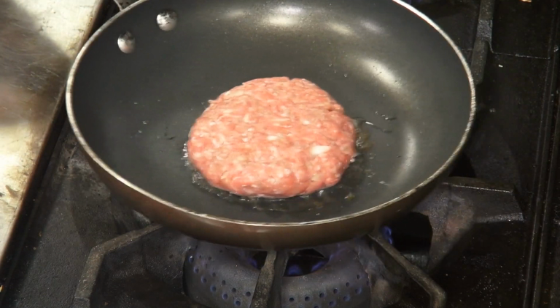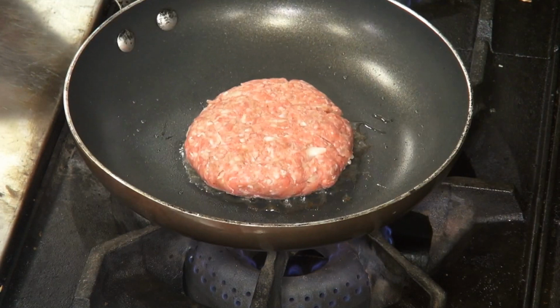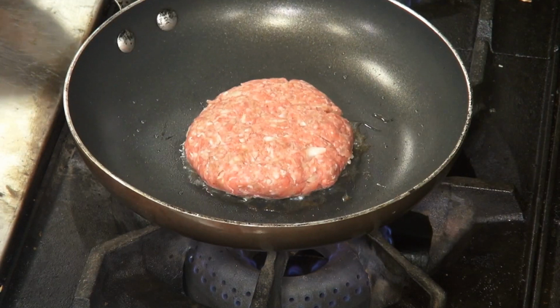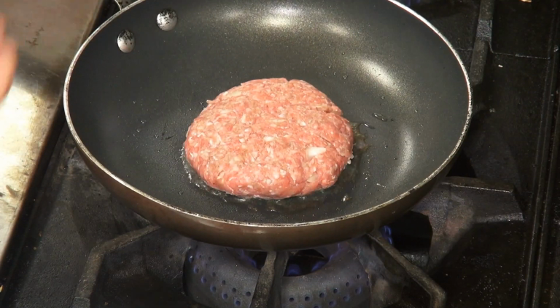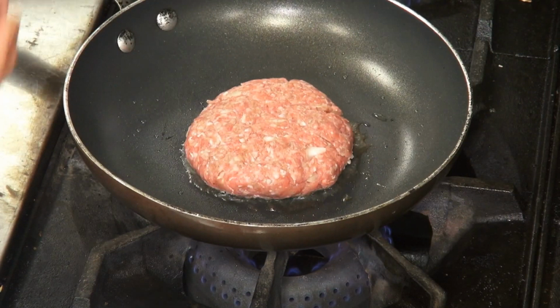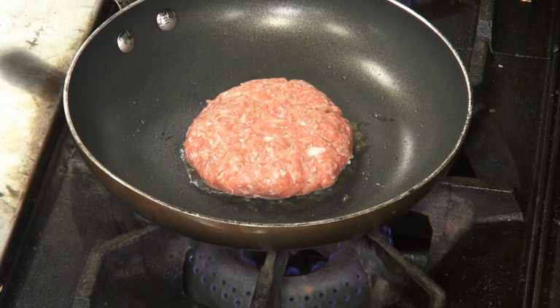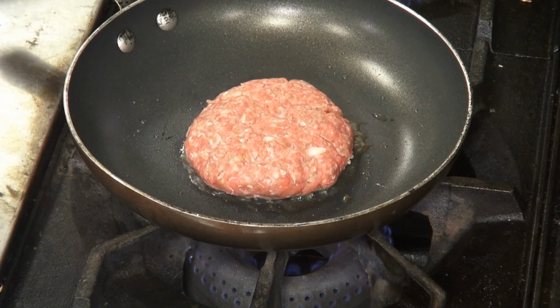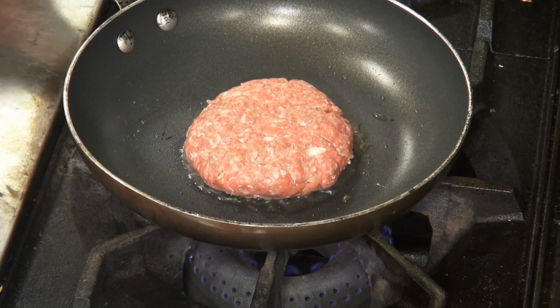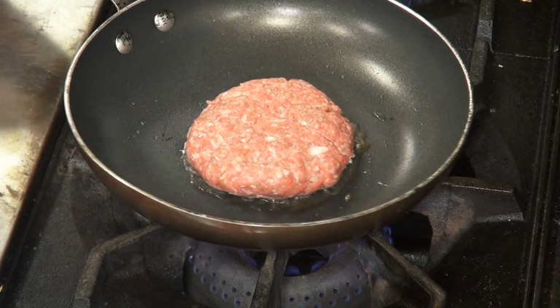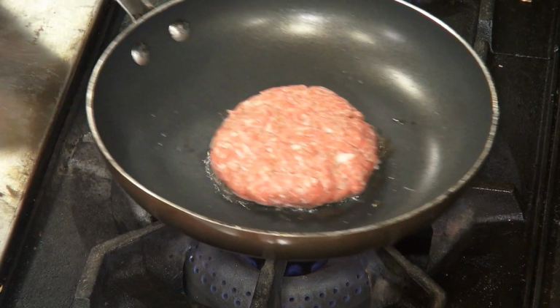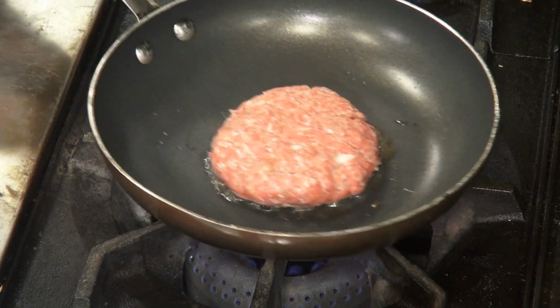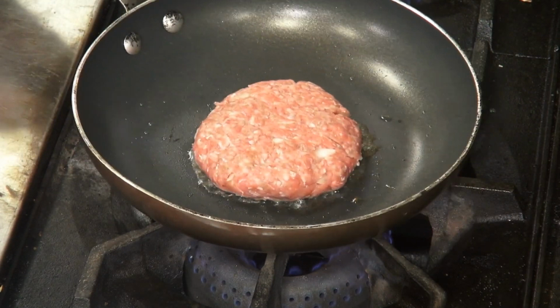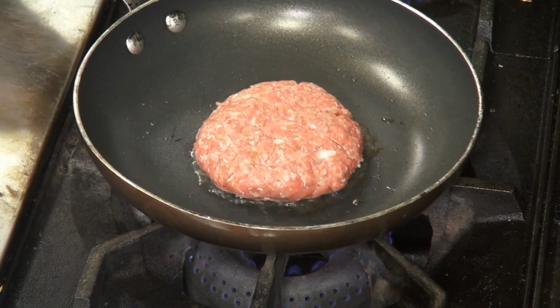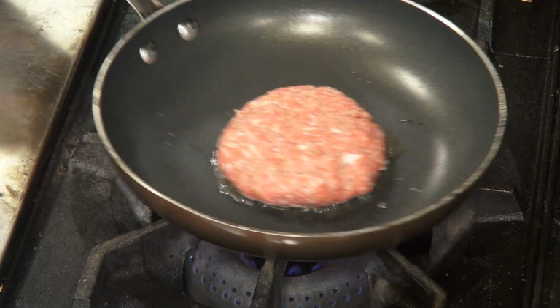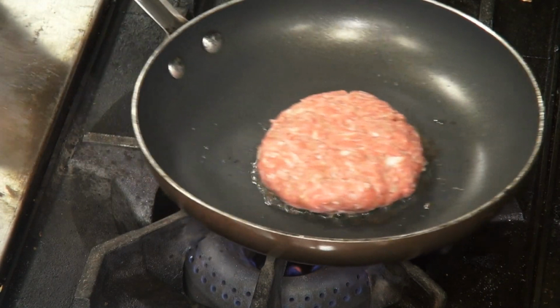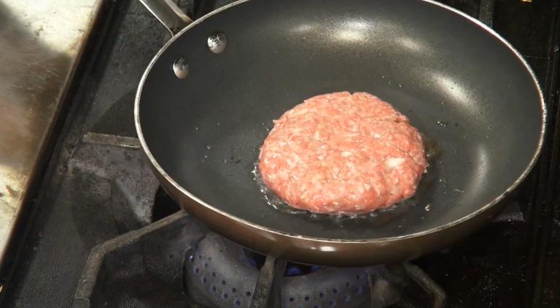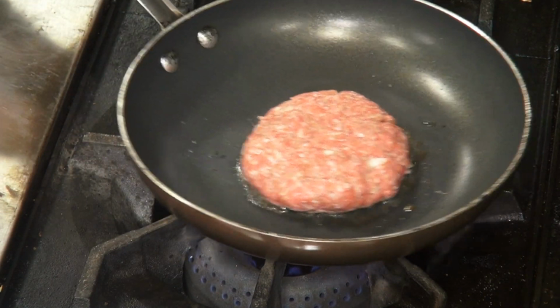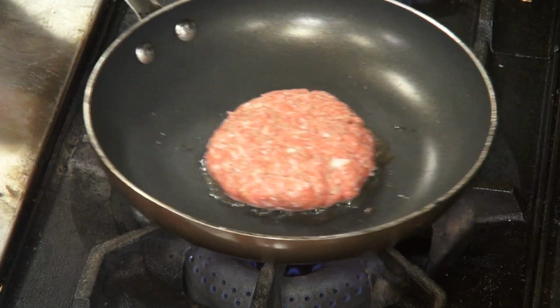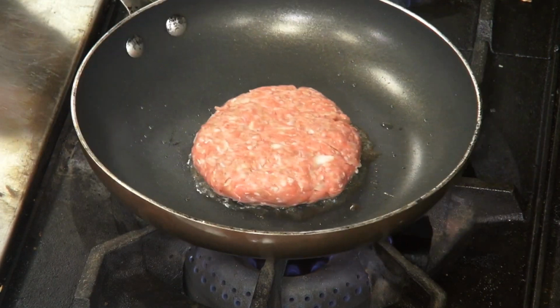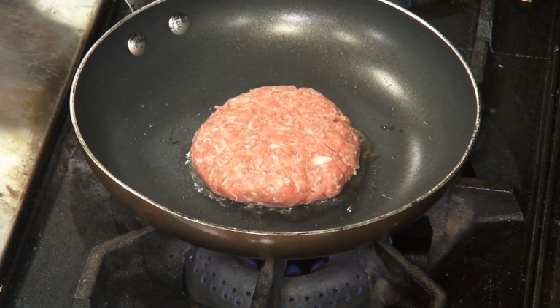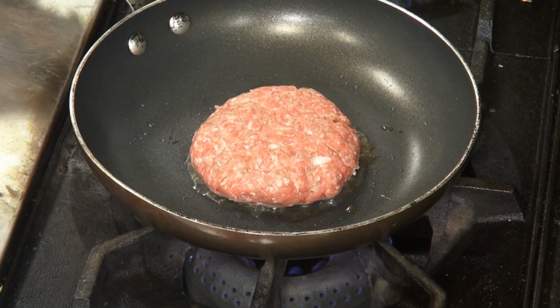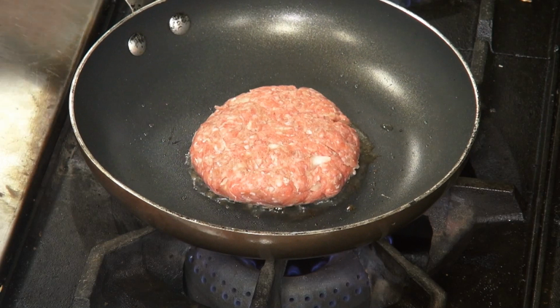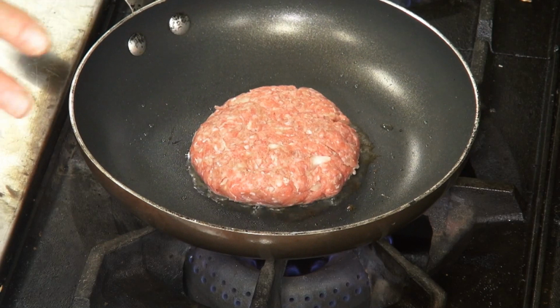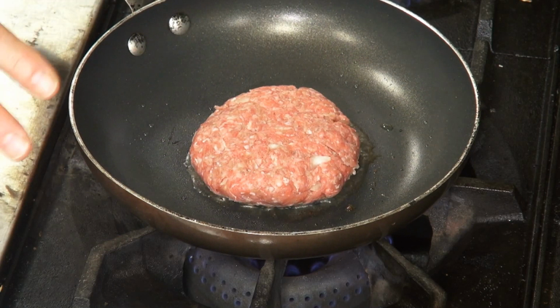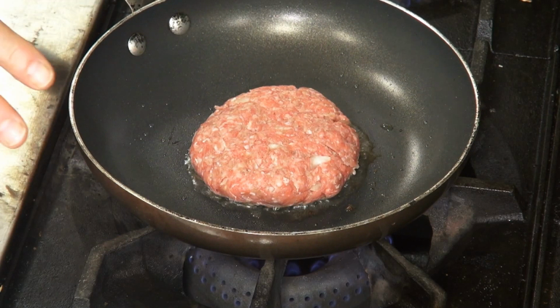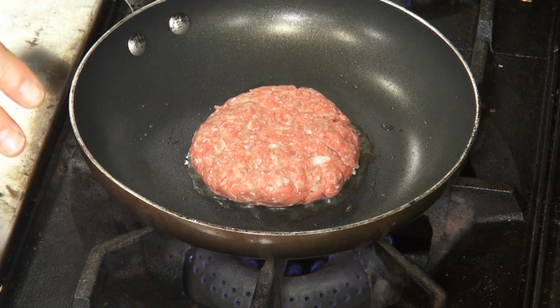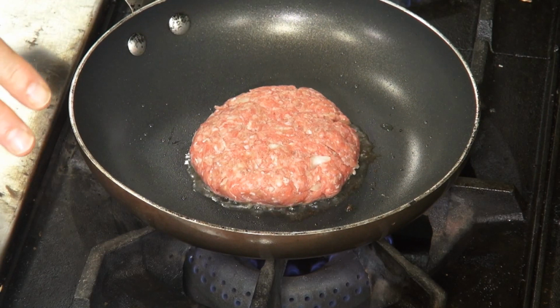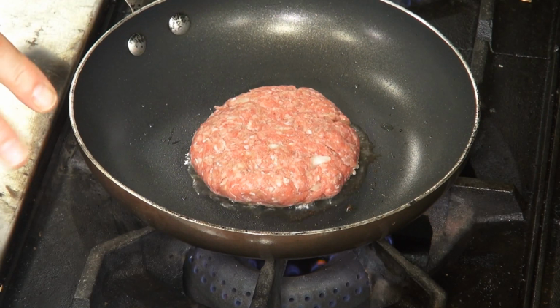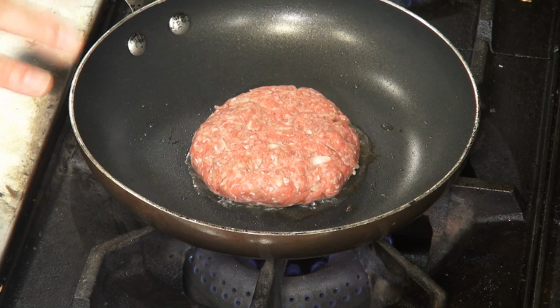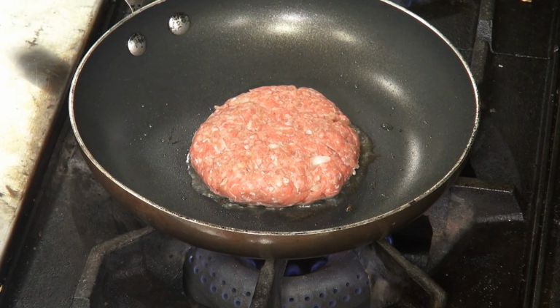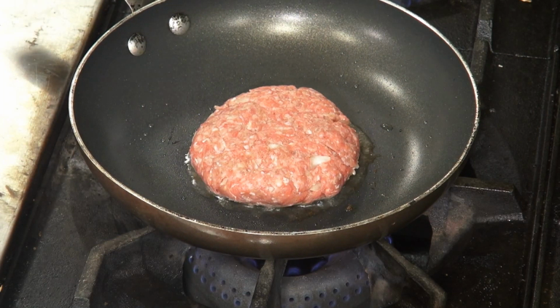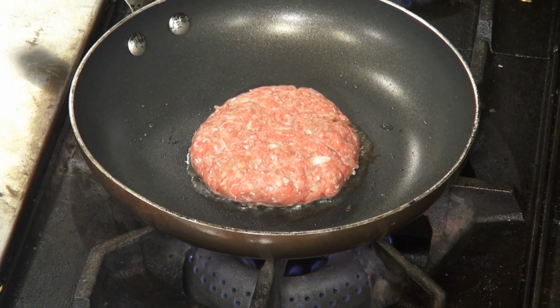This burger — we want it medium rare. So we'll let it cook for a few moments and we'll come back.